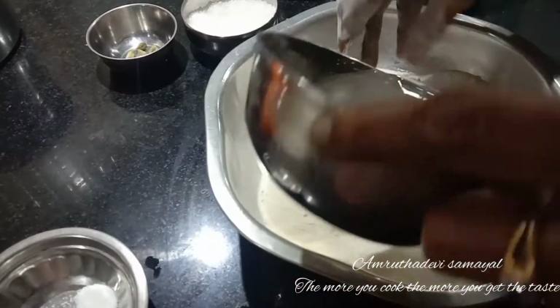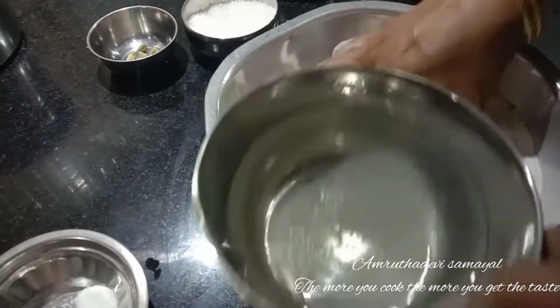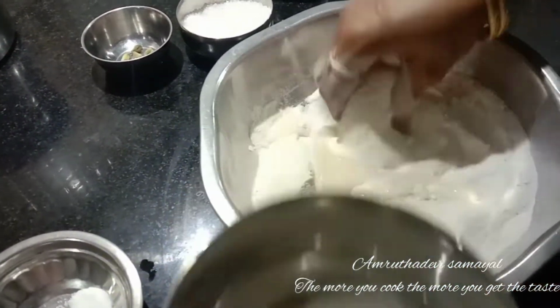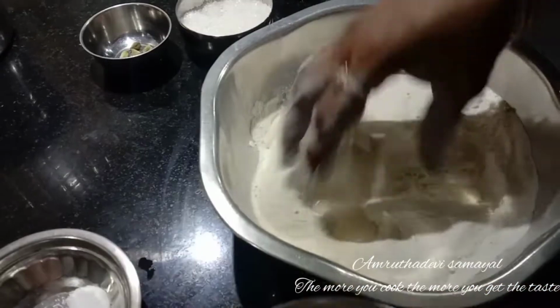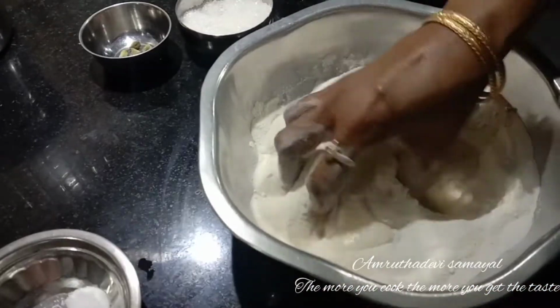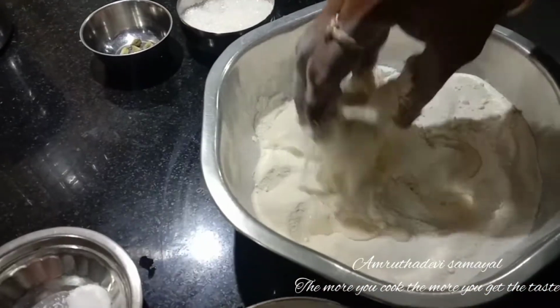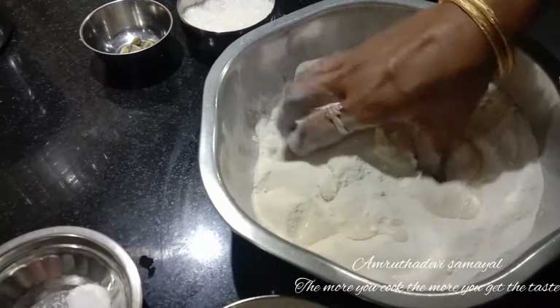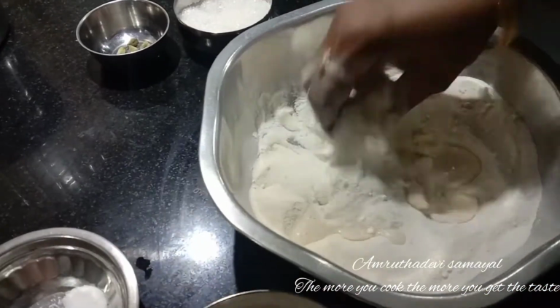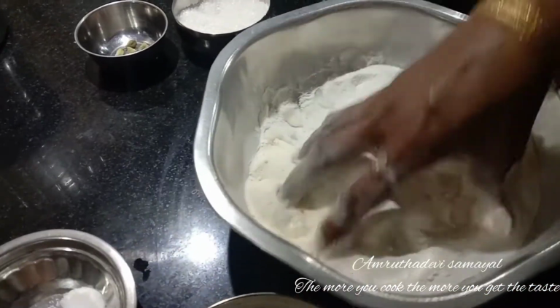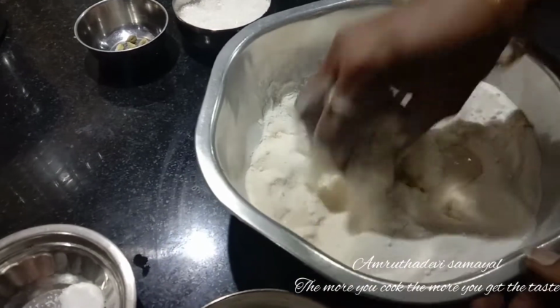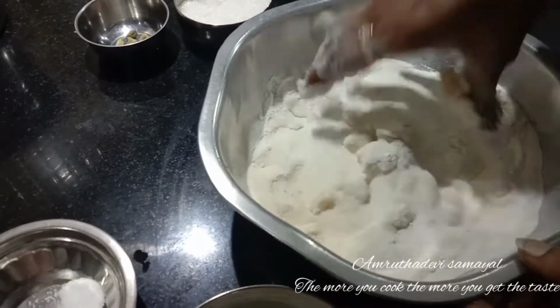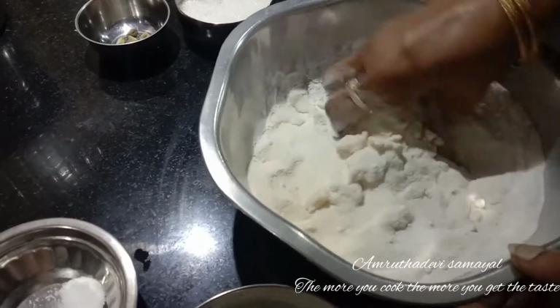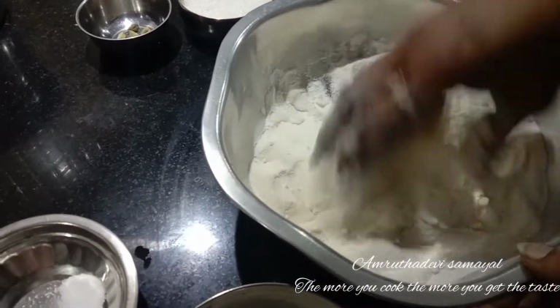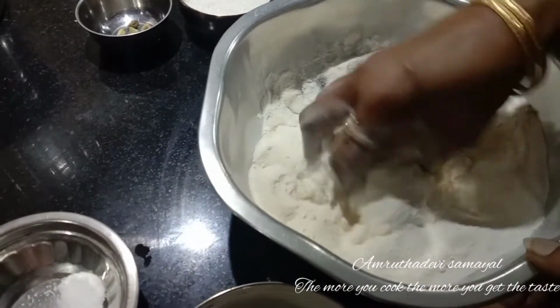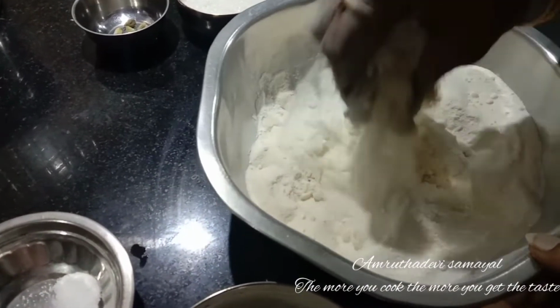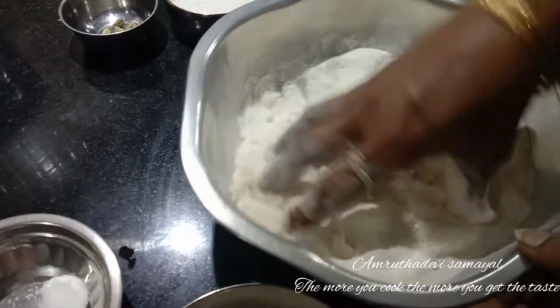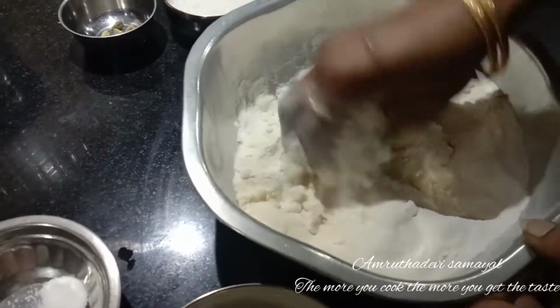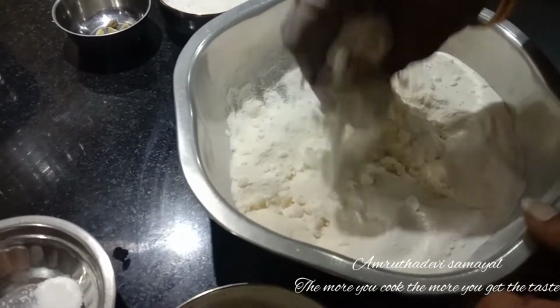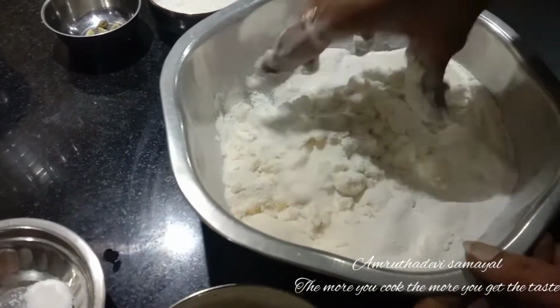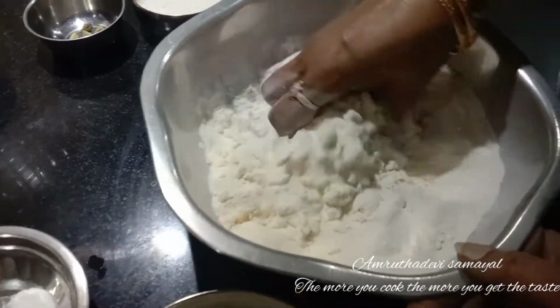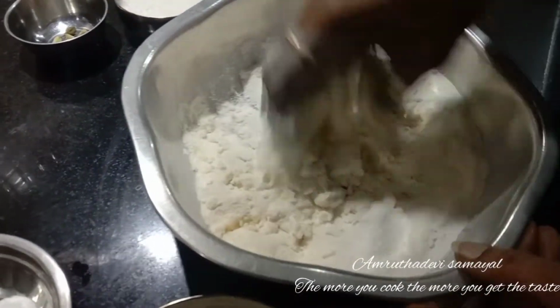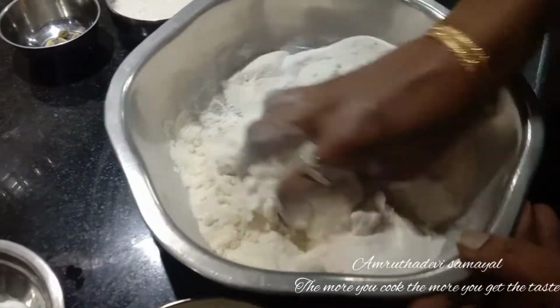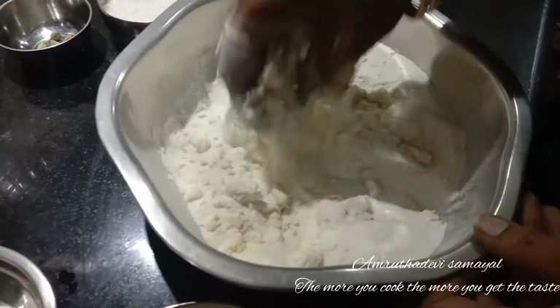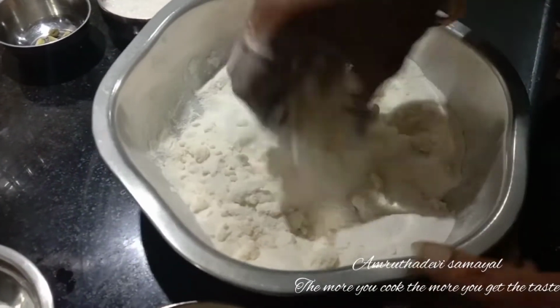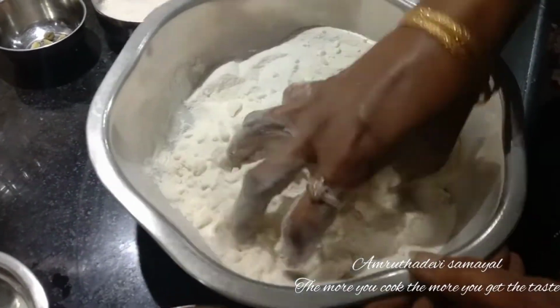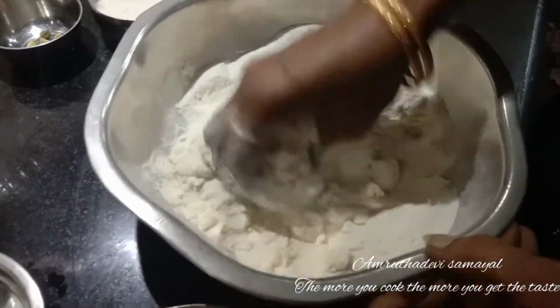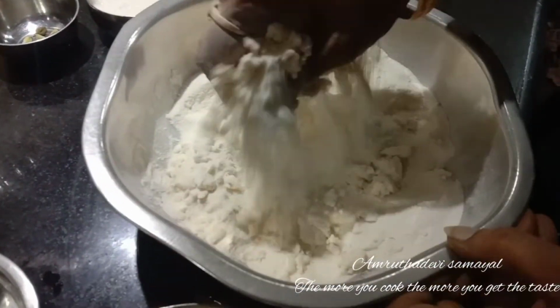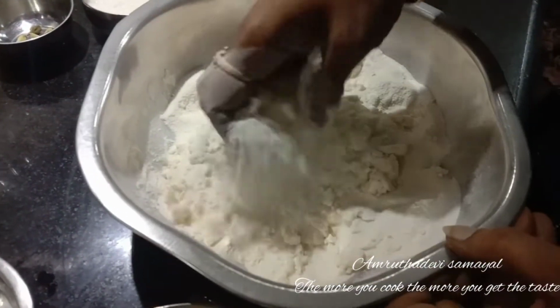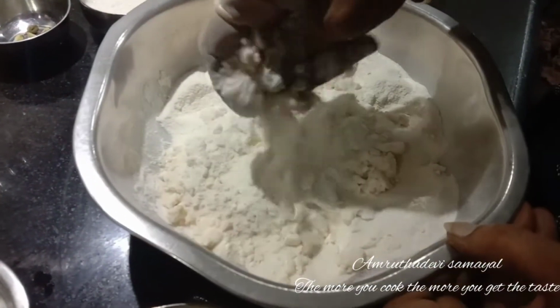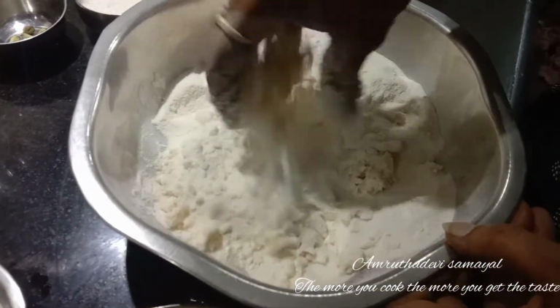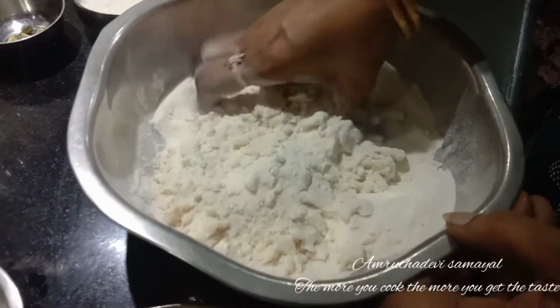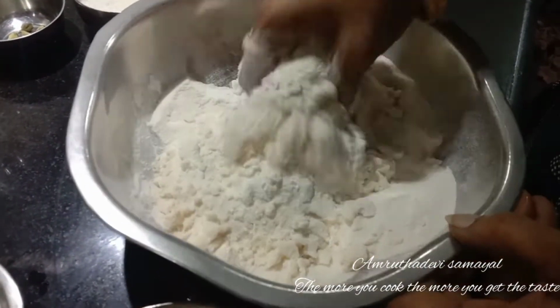Let's mix it. Let's add some sugar. Alright, so let's add some oil. Now let's add some oil.